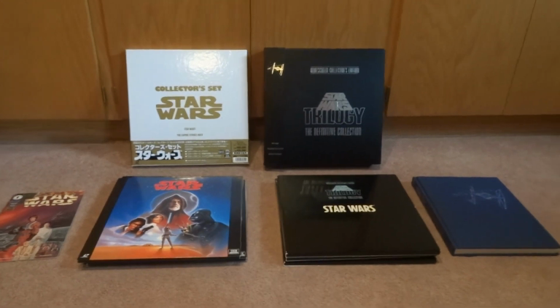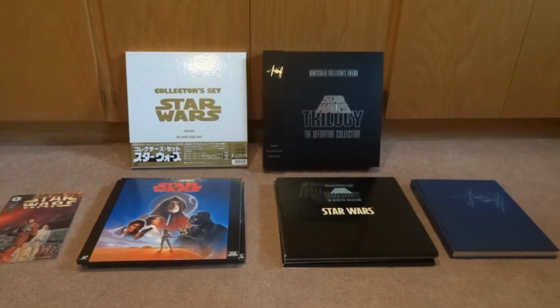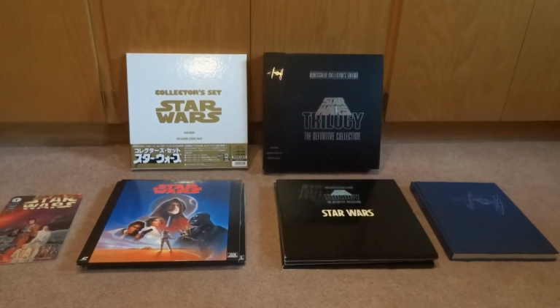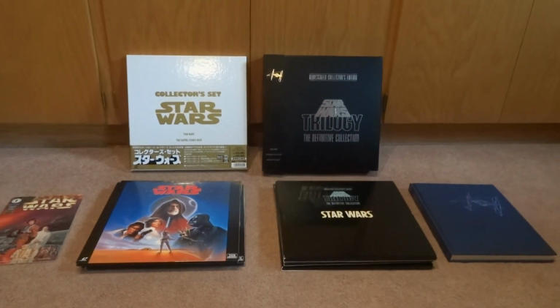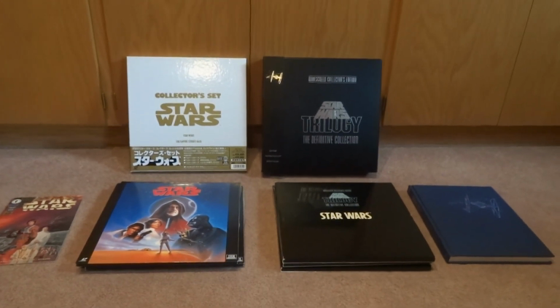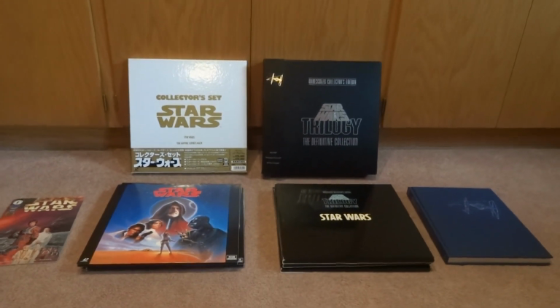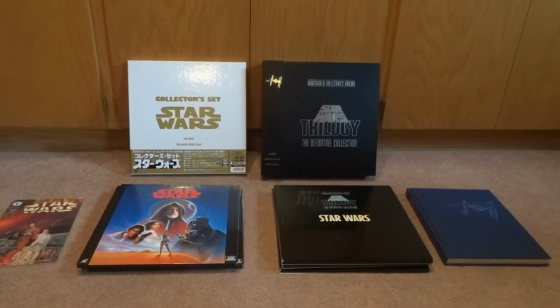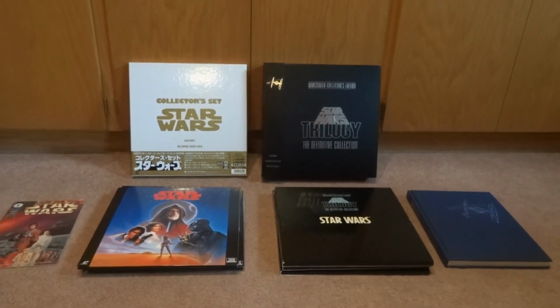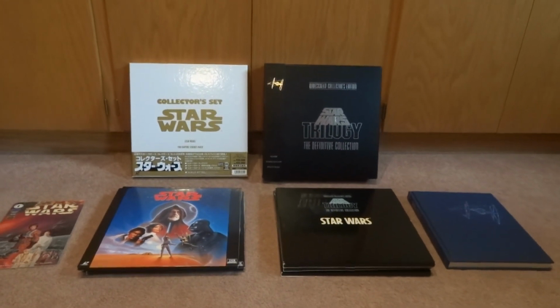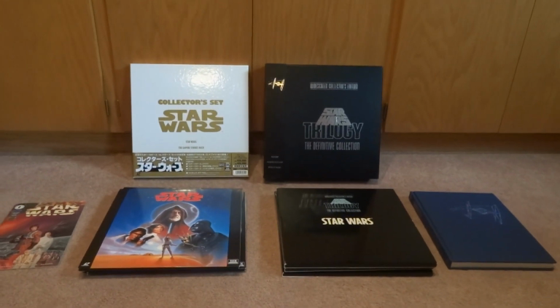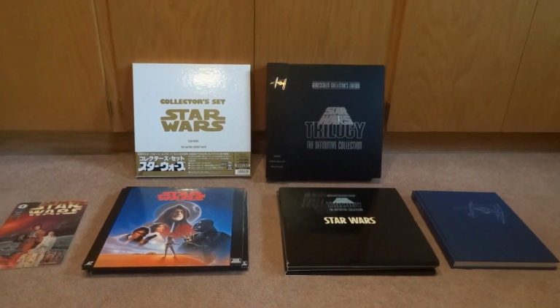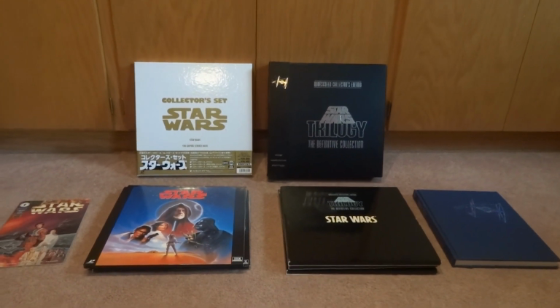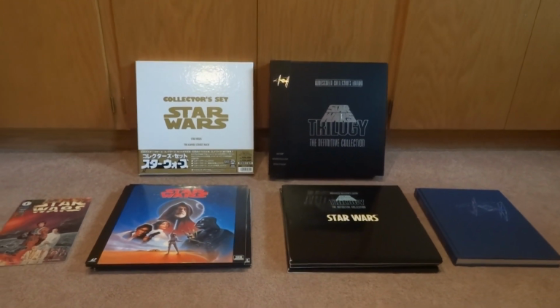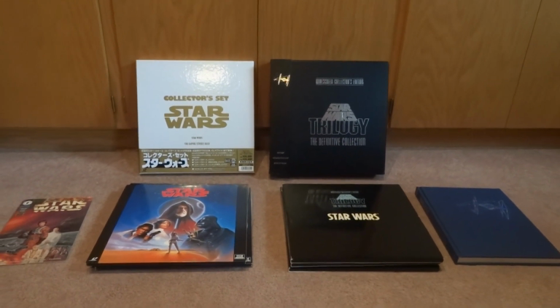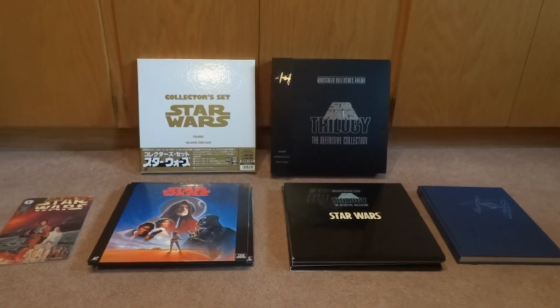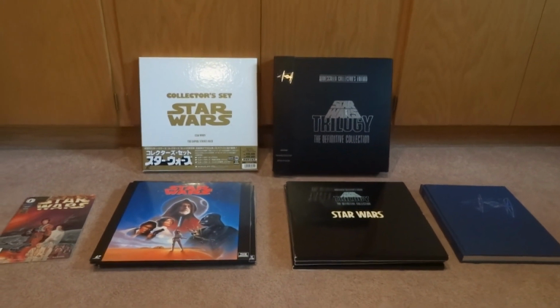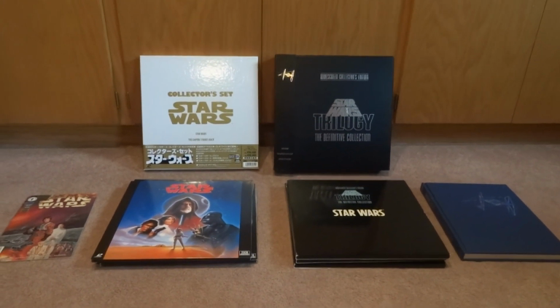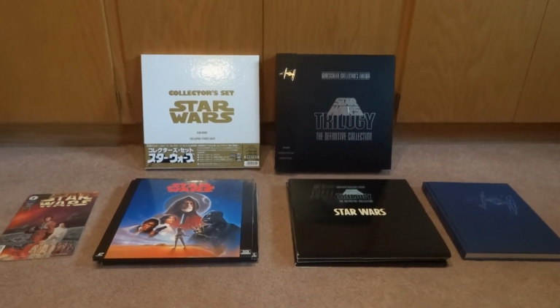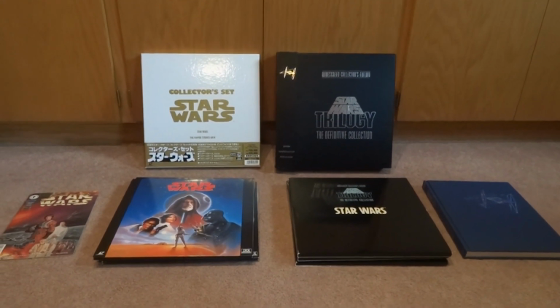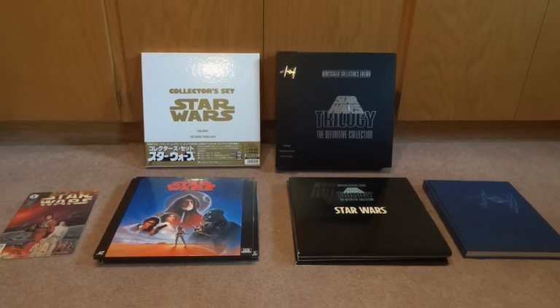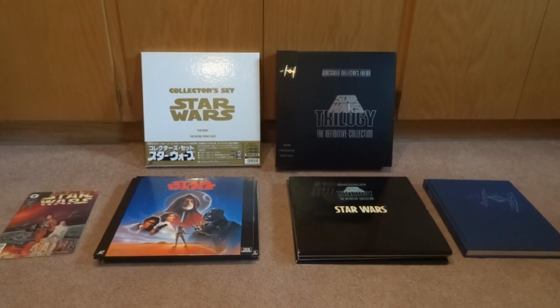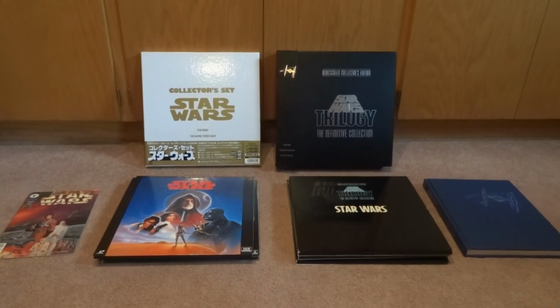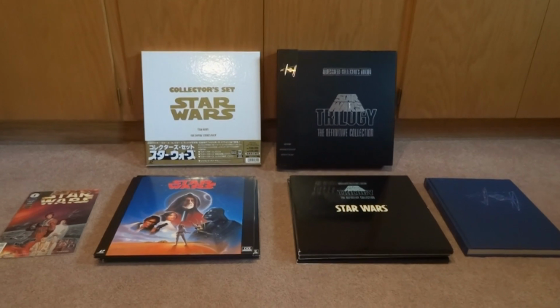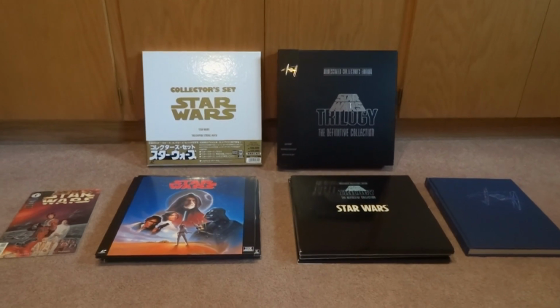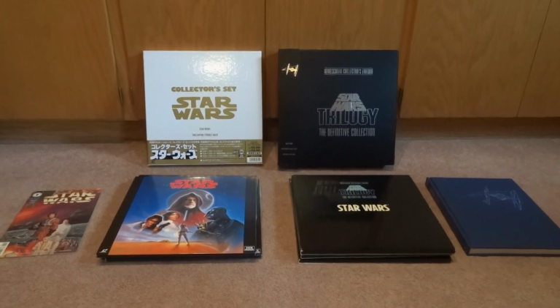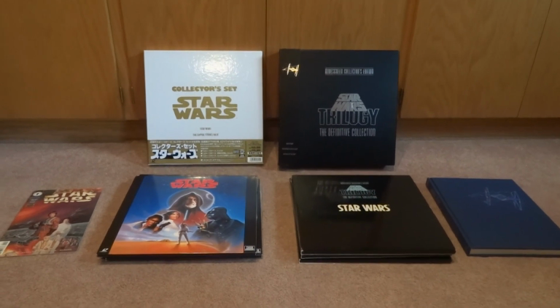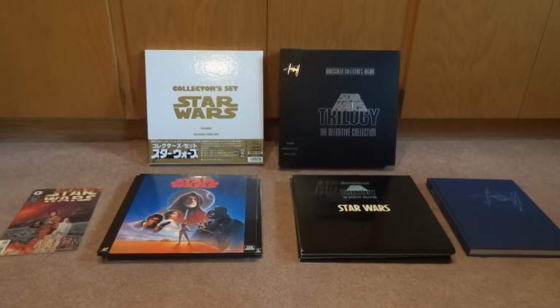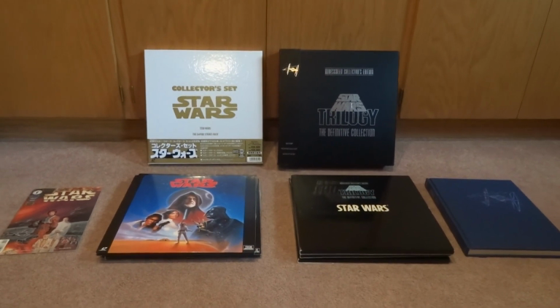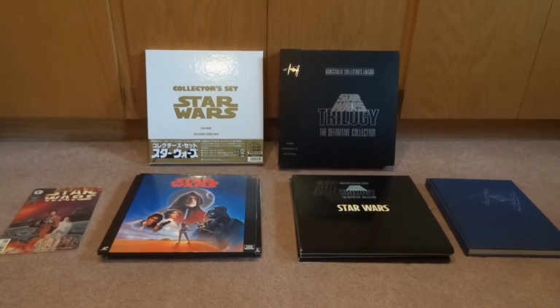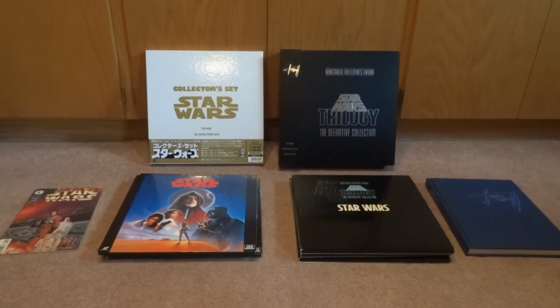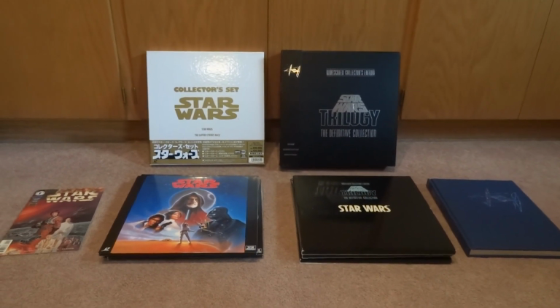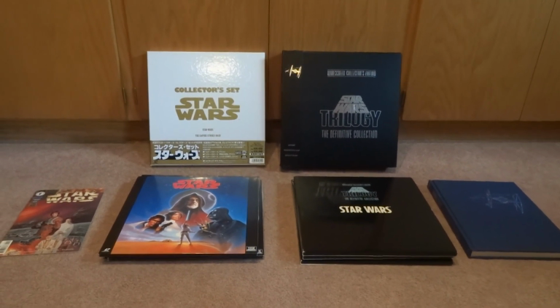Alright guys, Jeremy coming at you. So now what we're going to look at are a number of LaserDiscs, and we're going to kick that off with the Star Wars collection.